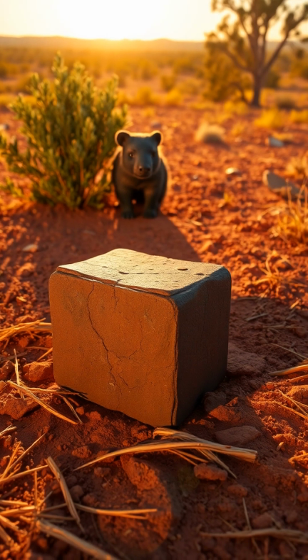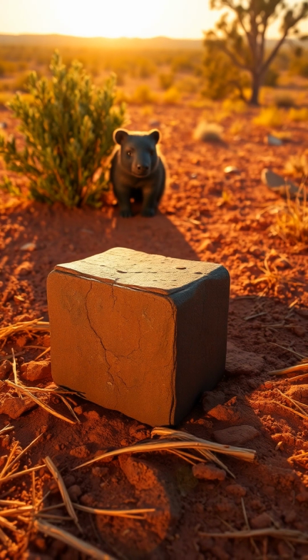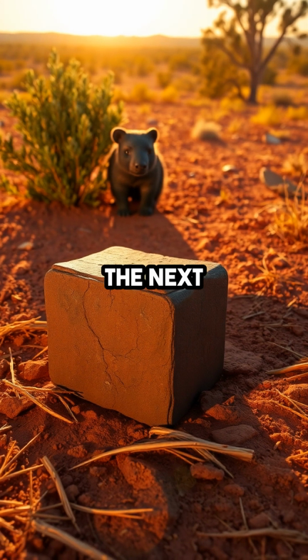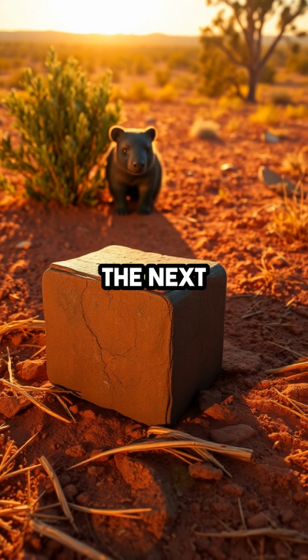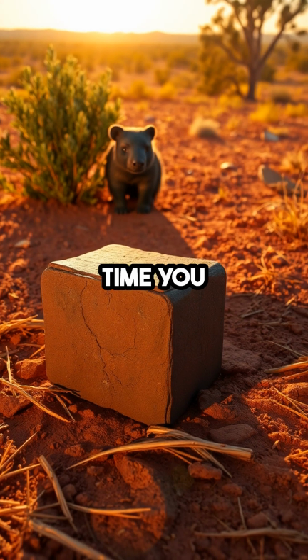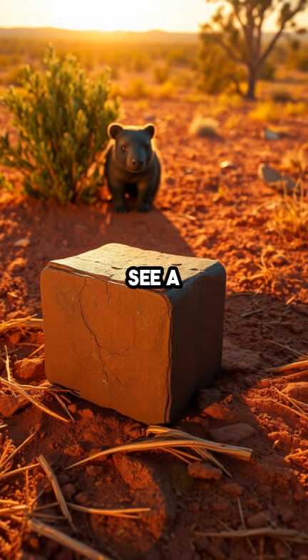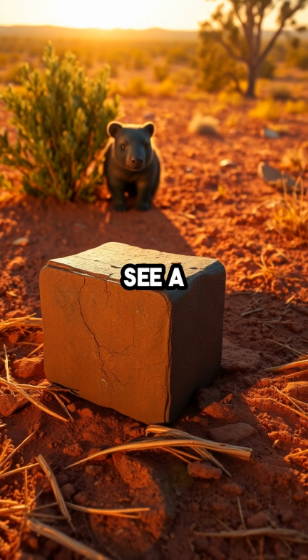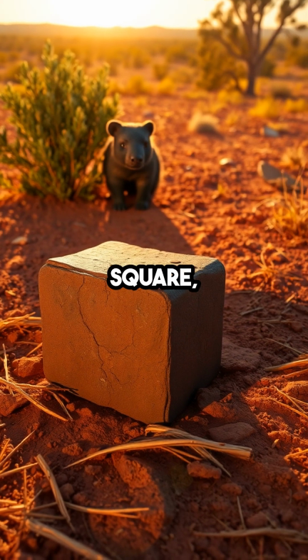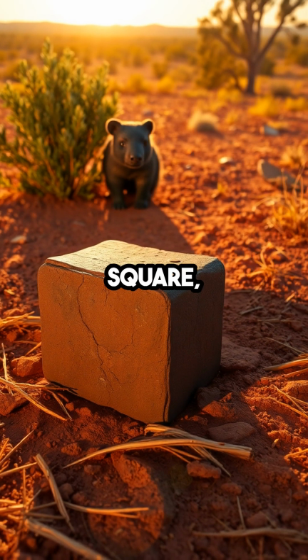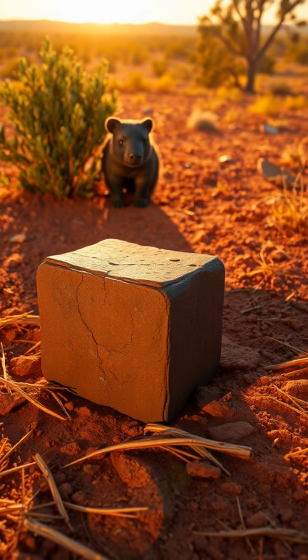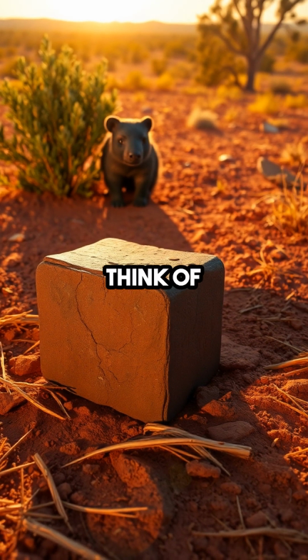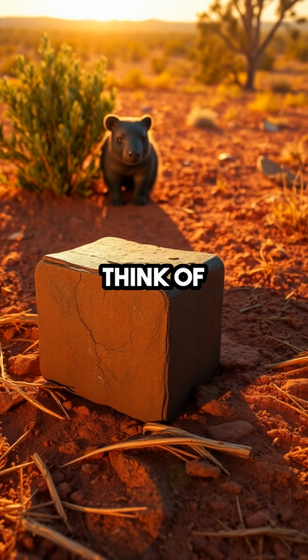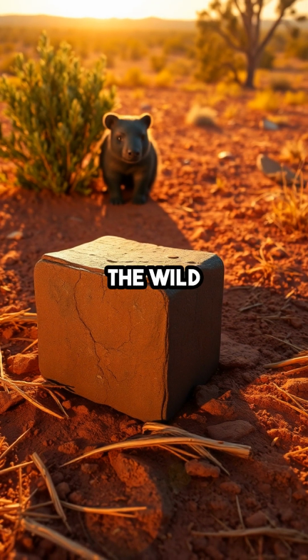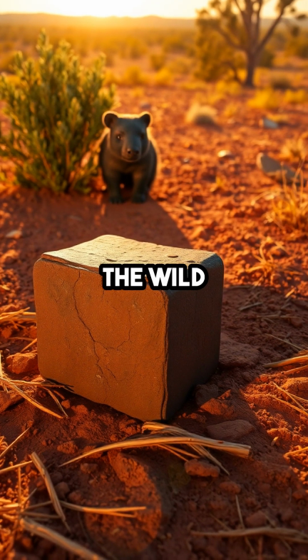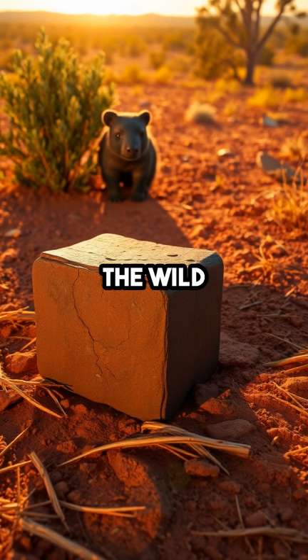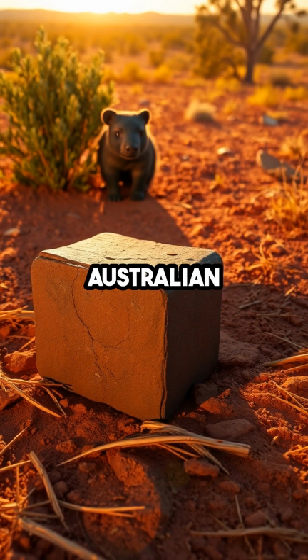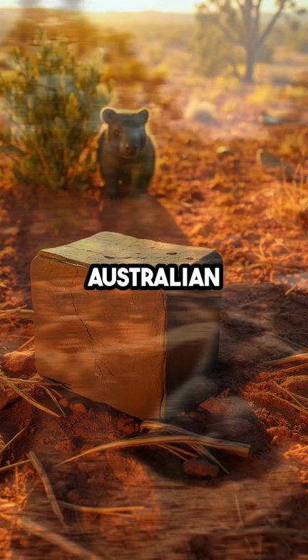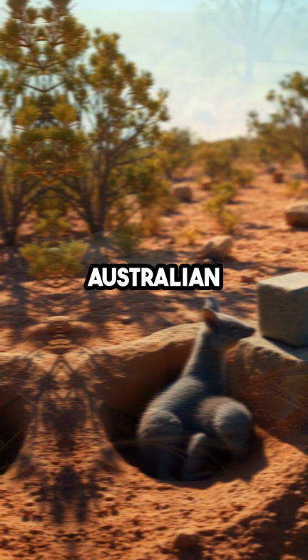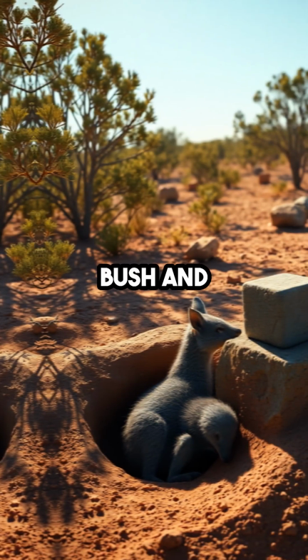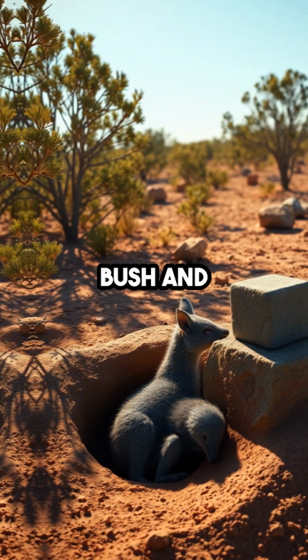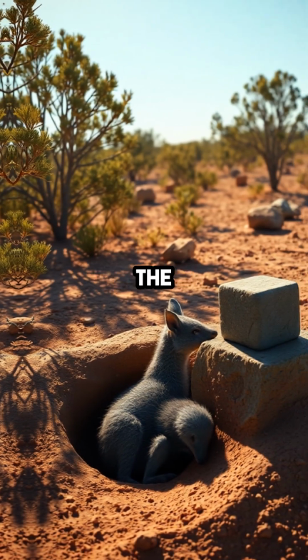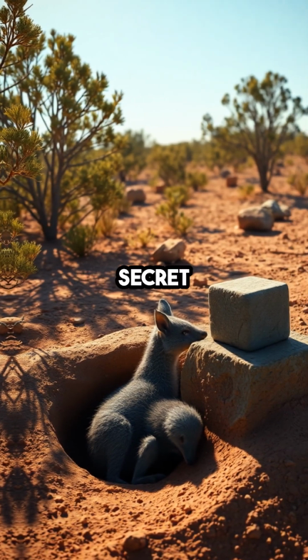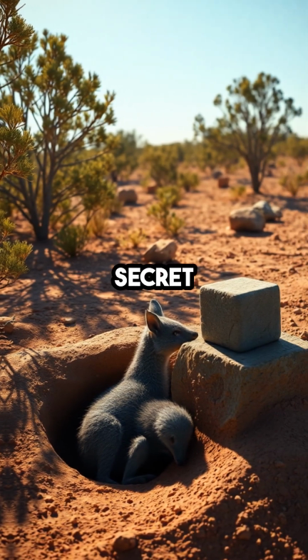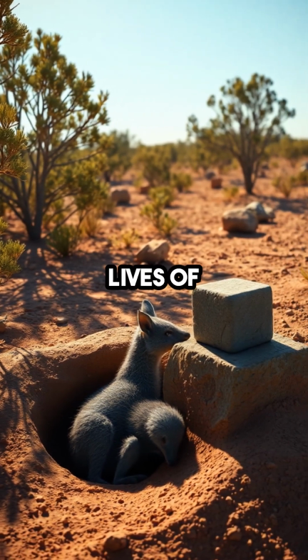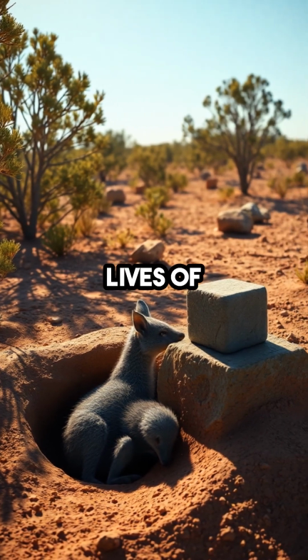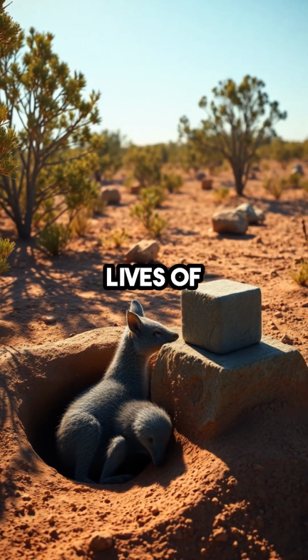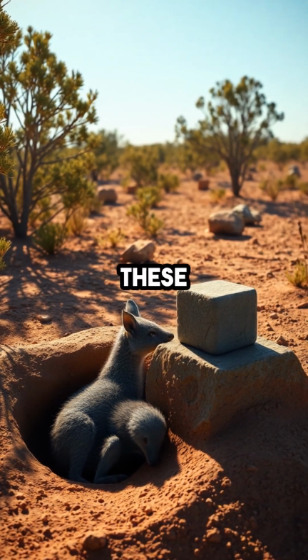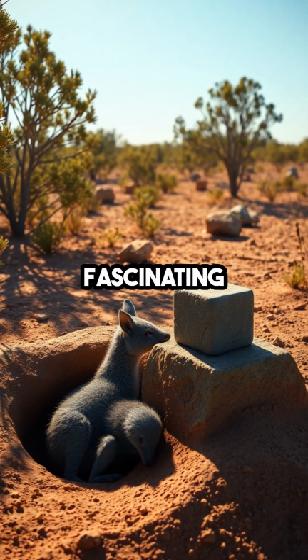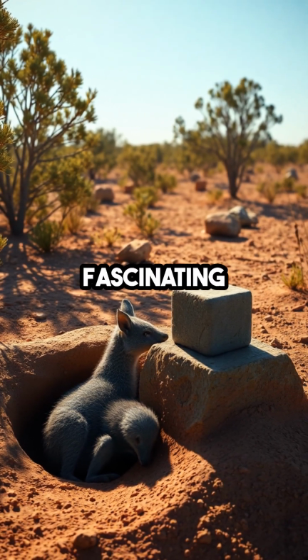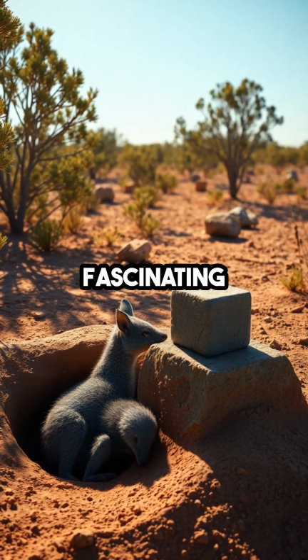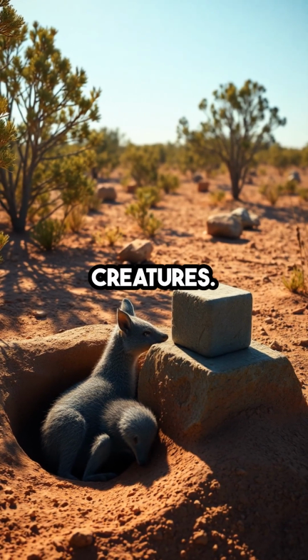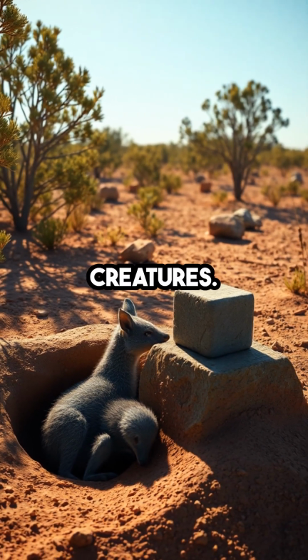The next time you see a square, think of the wild Australian bush and the secret lives of these fascinating creatures.